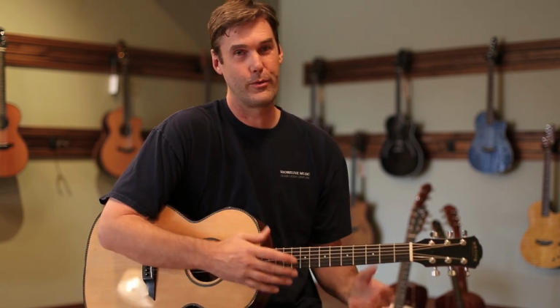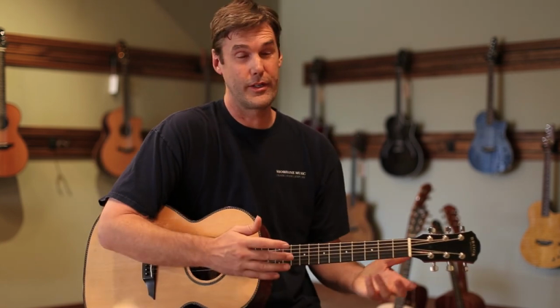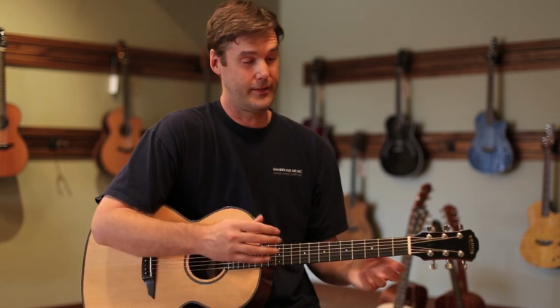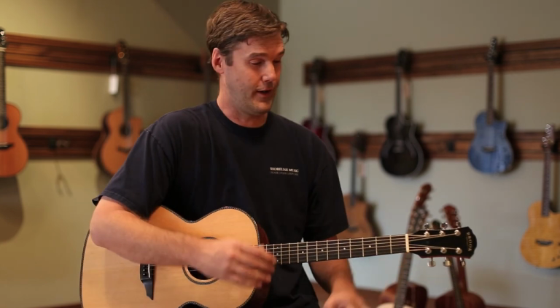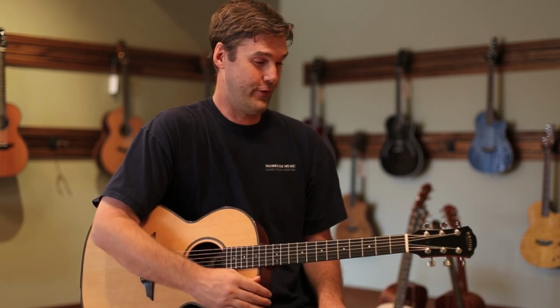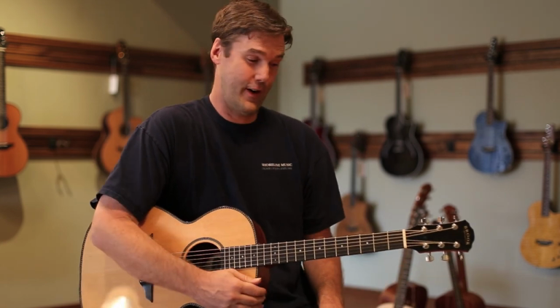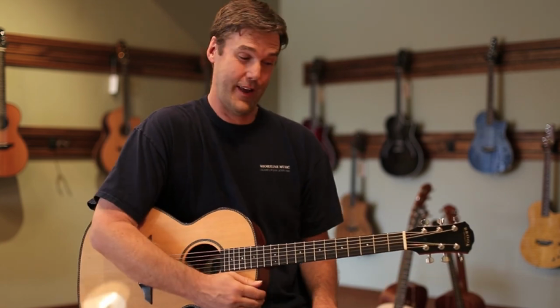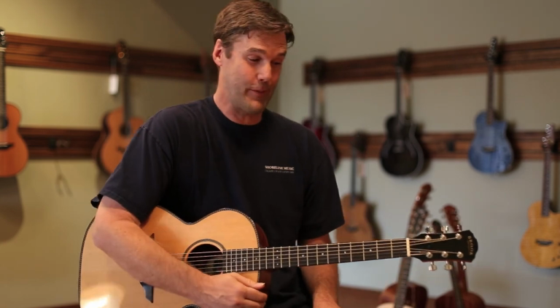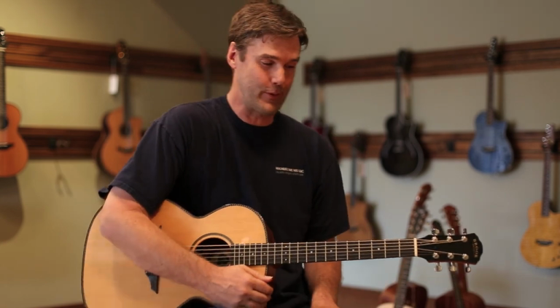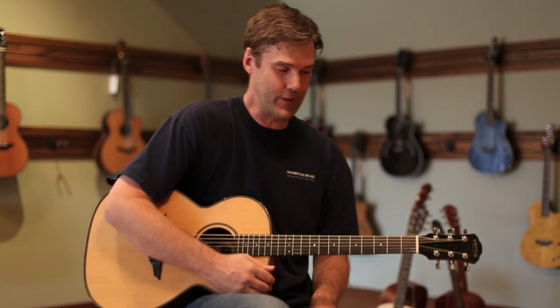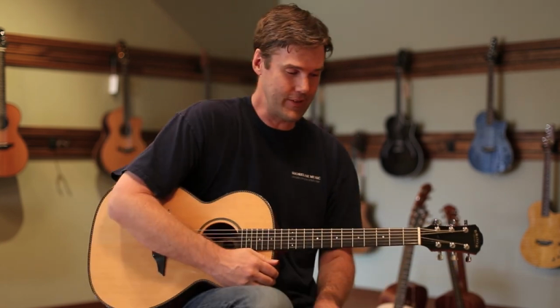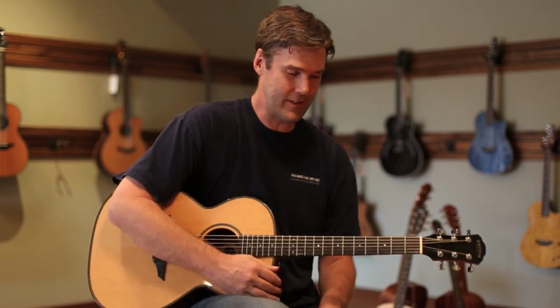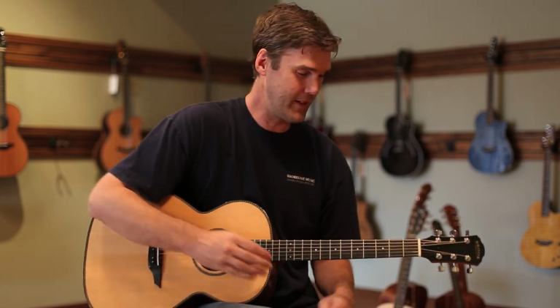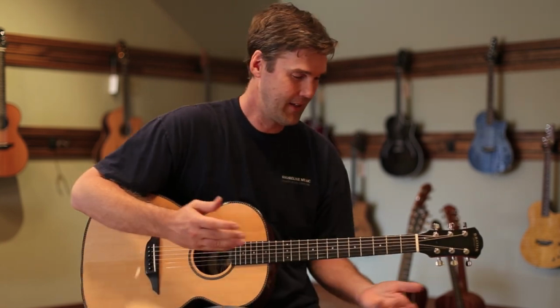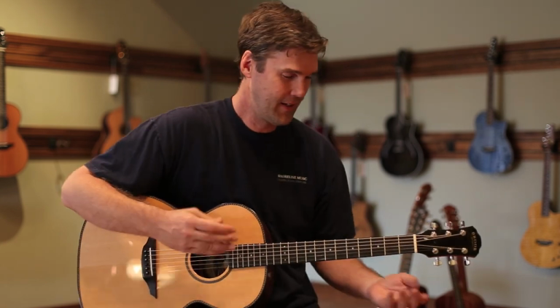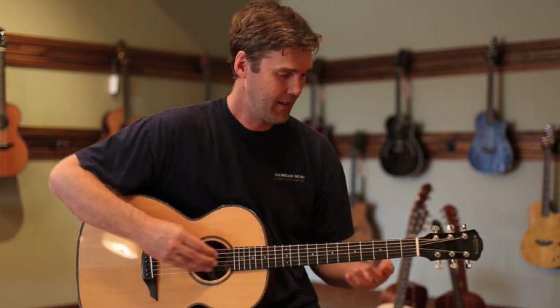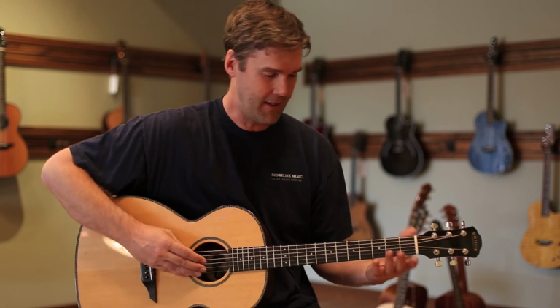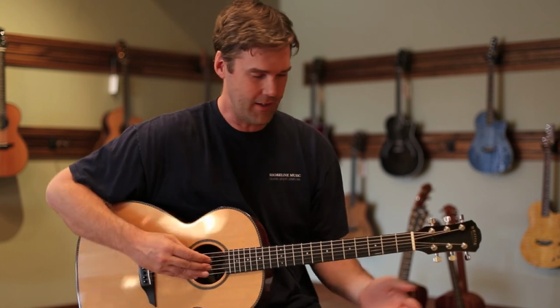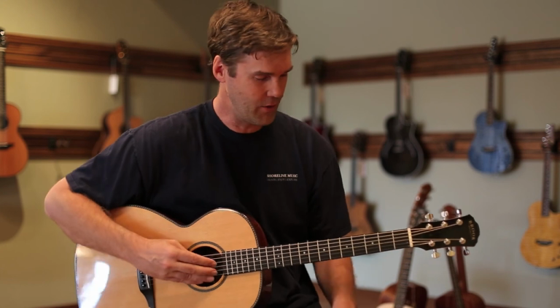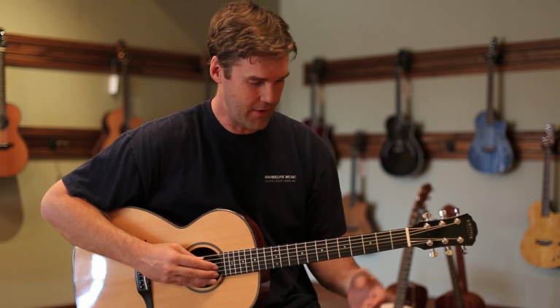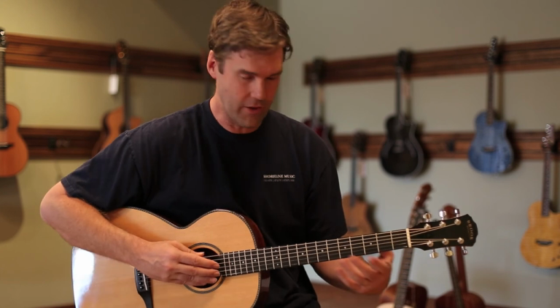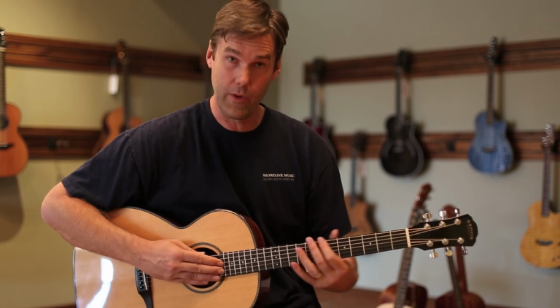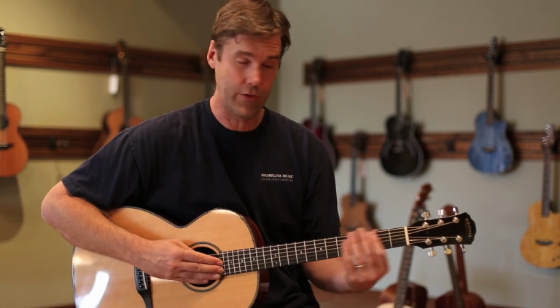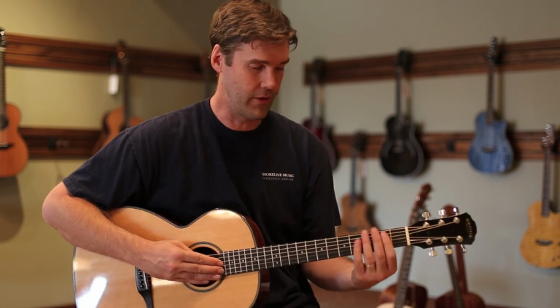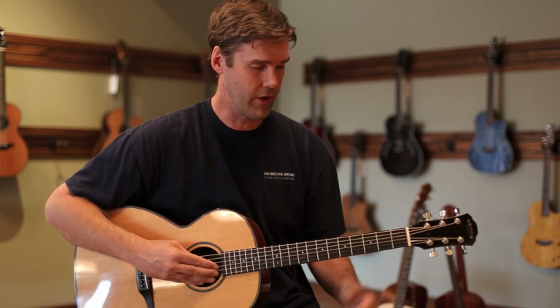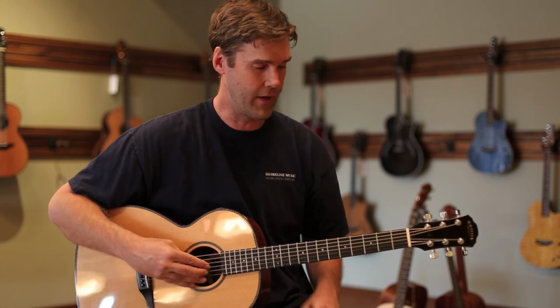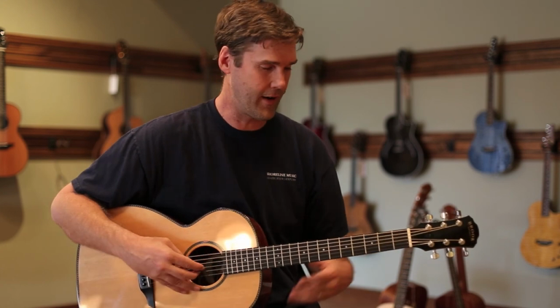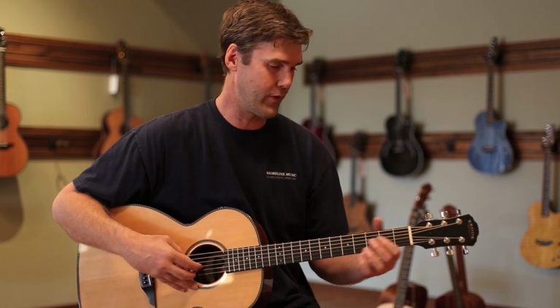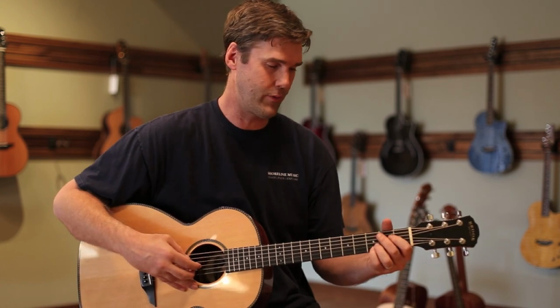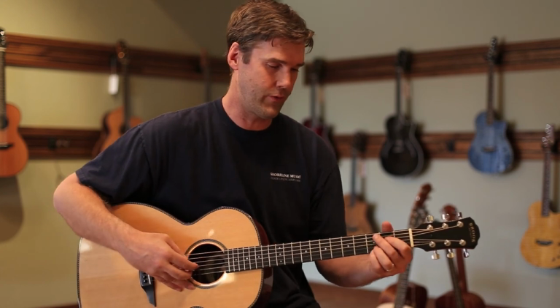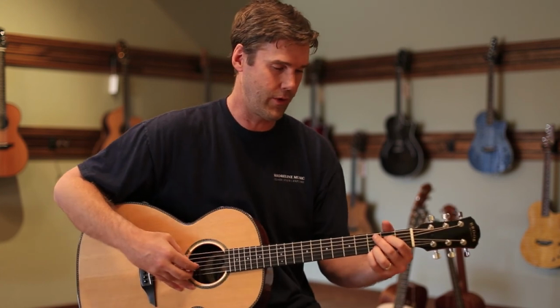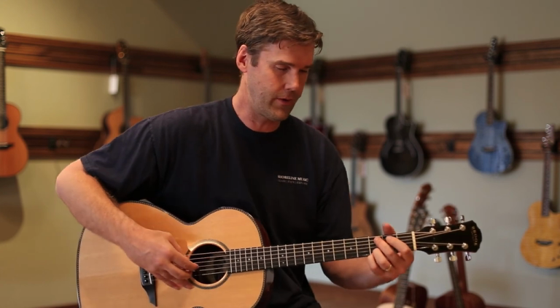We really are very happy with this instrument. I'll do another little riff, a little lower down on the fretboard for you.